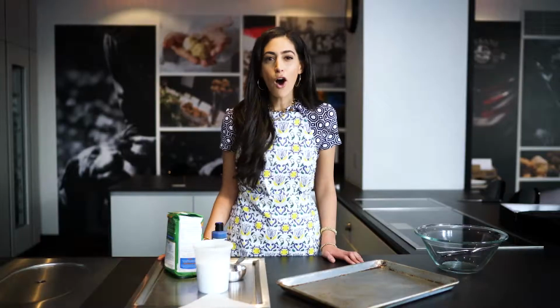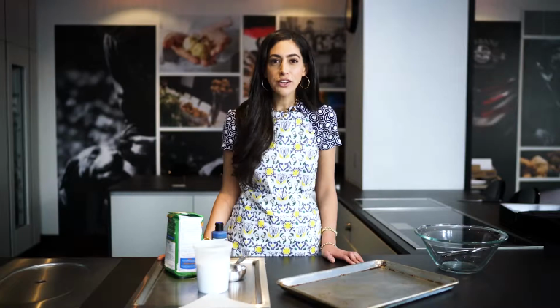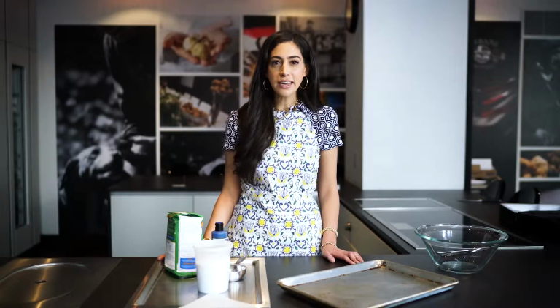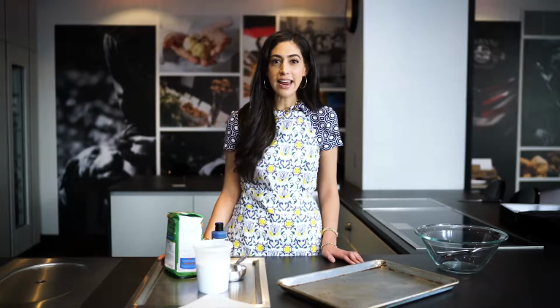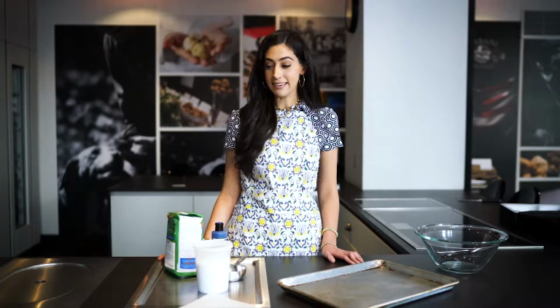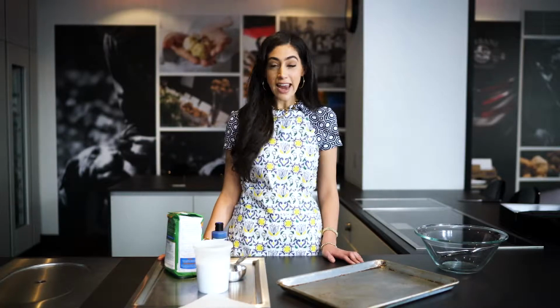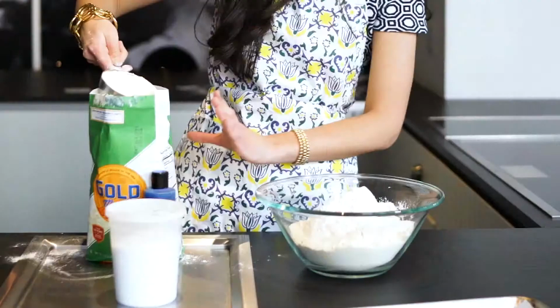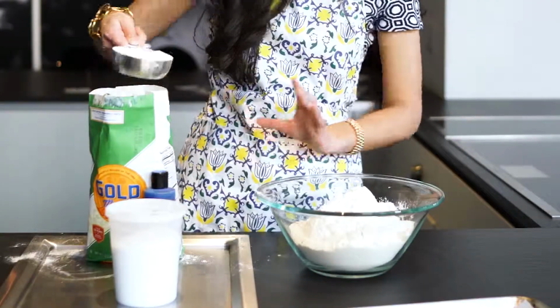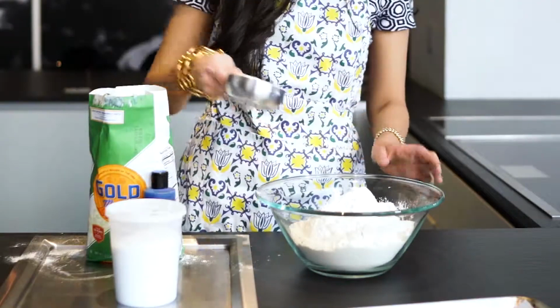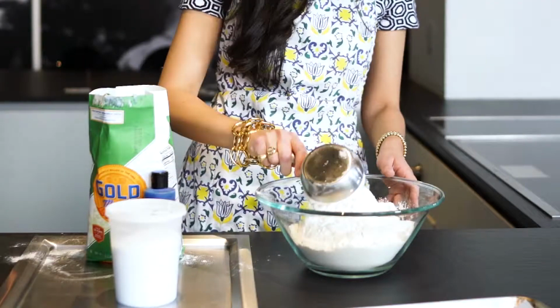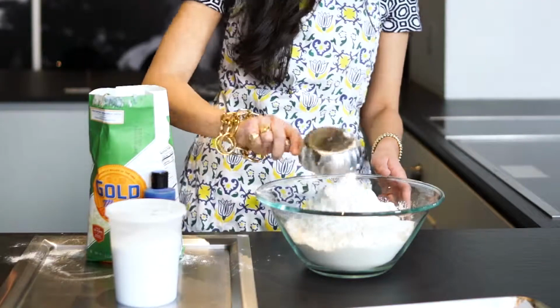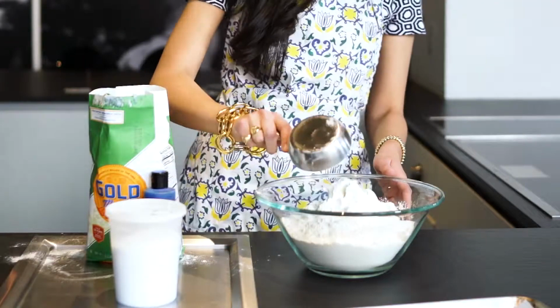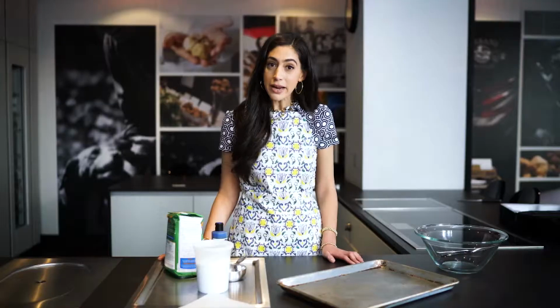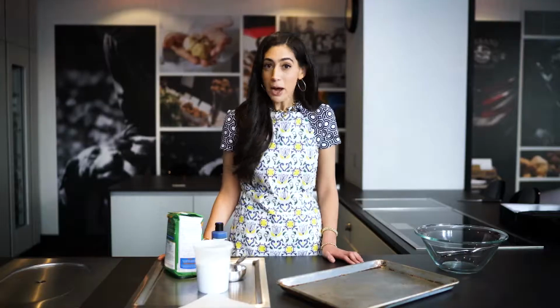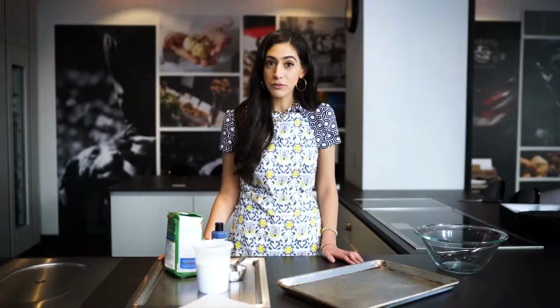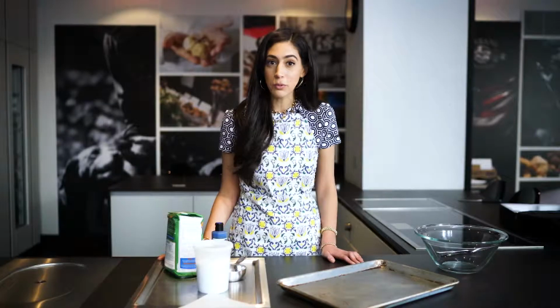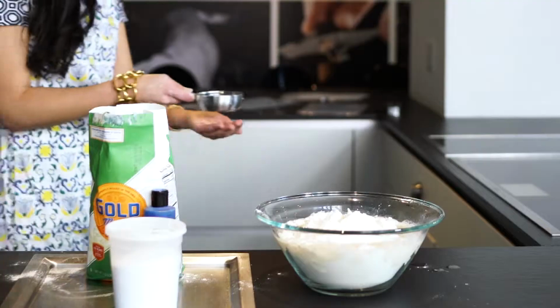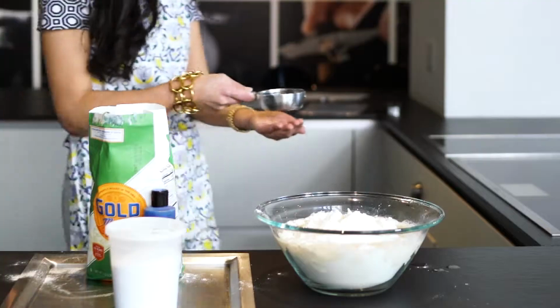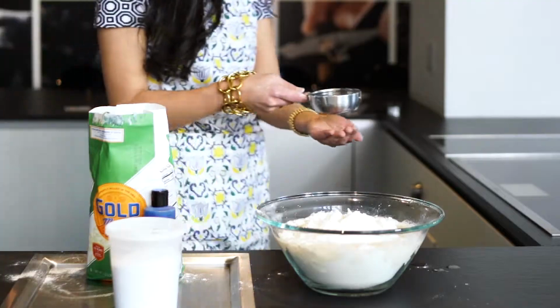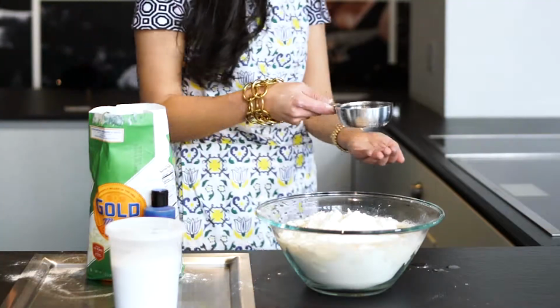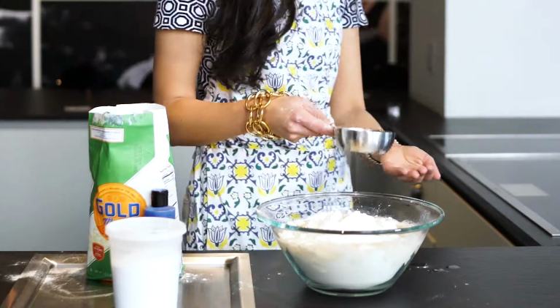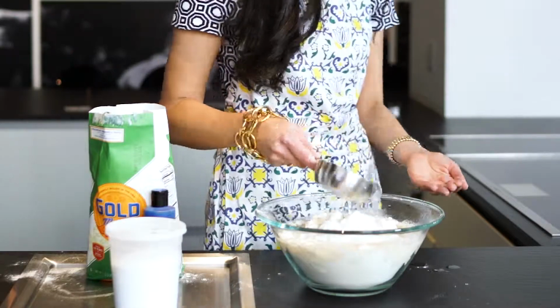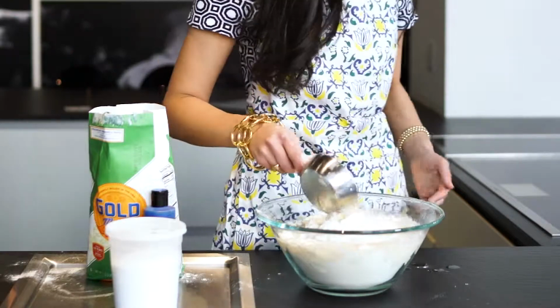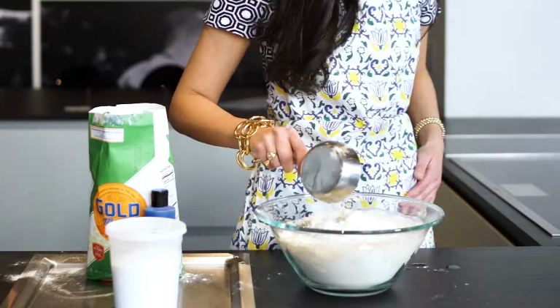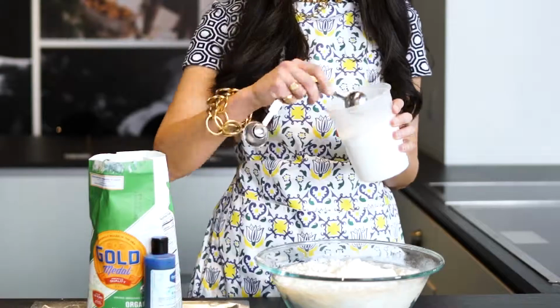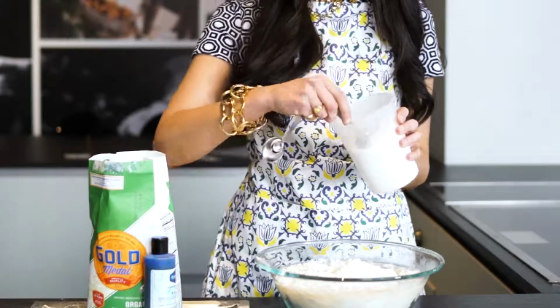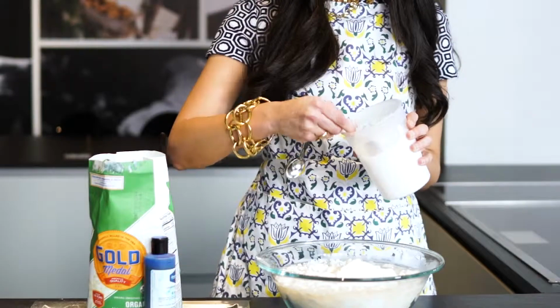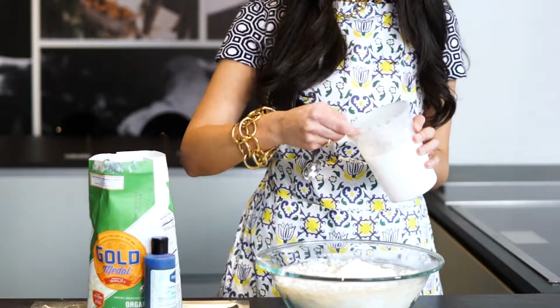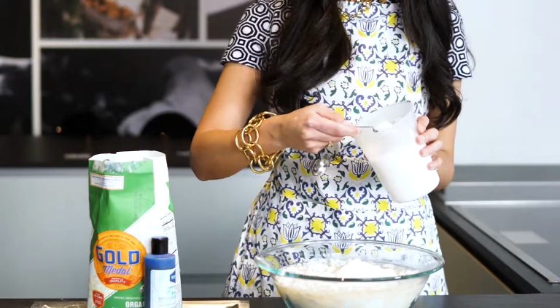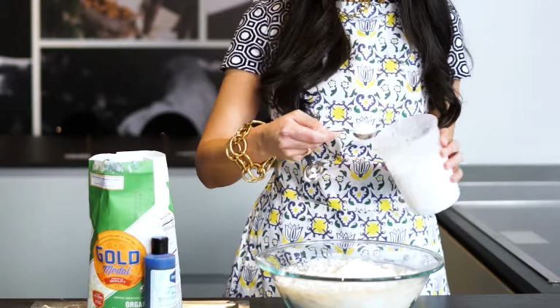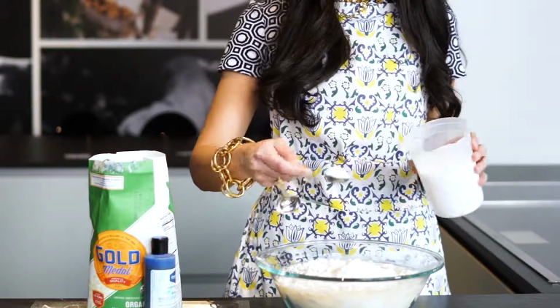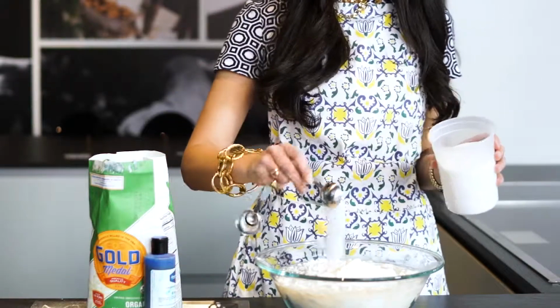All you'll need is 8 cups of flour, 3 cups of water, a tablespoon of salt, and some blue food dye.